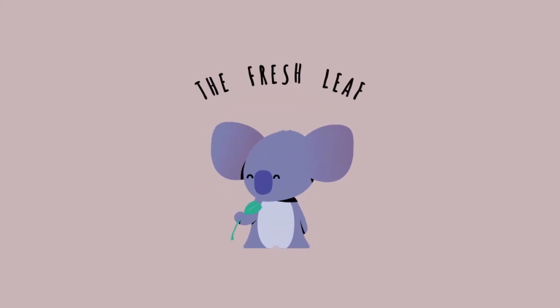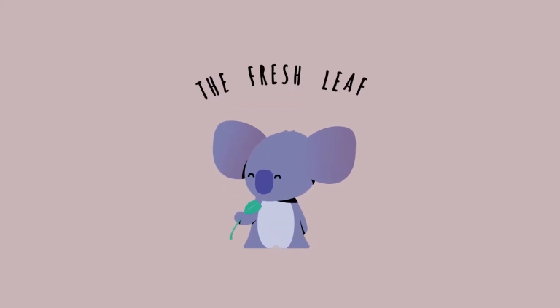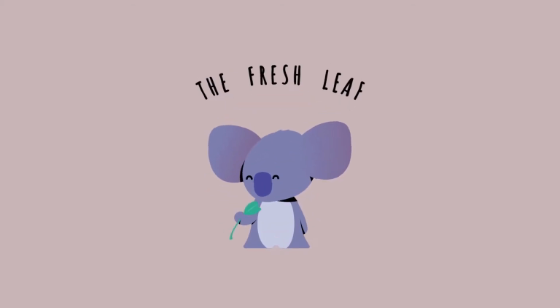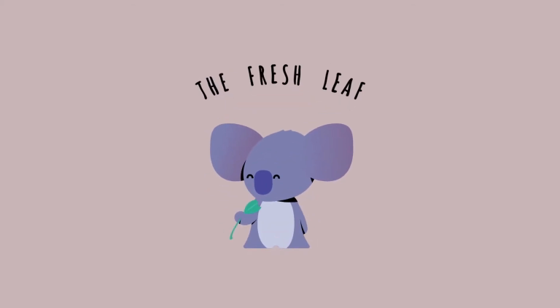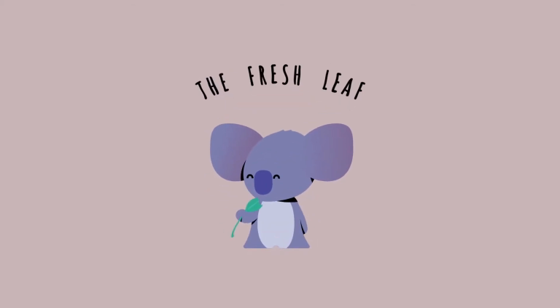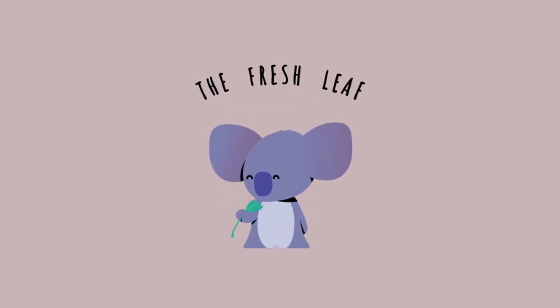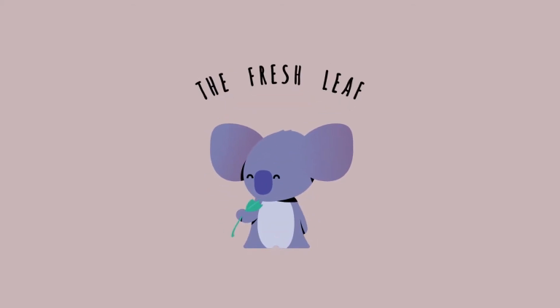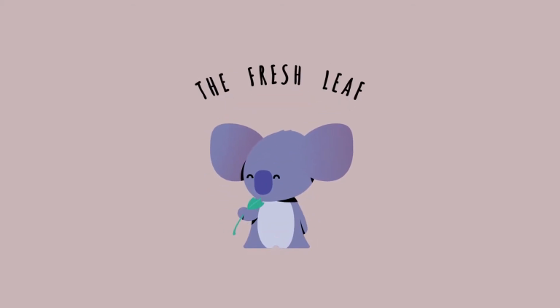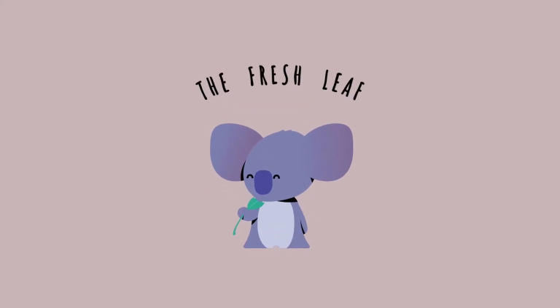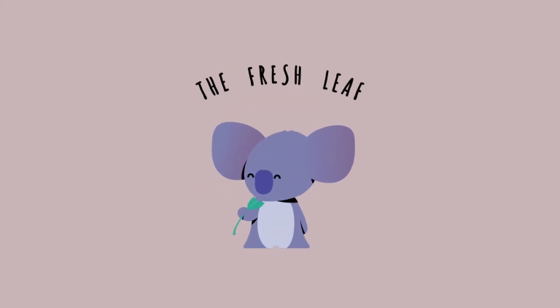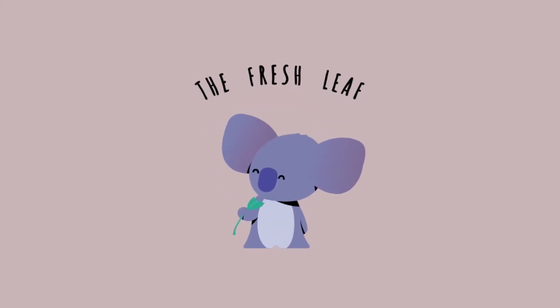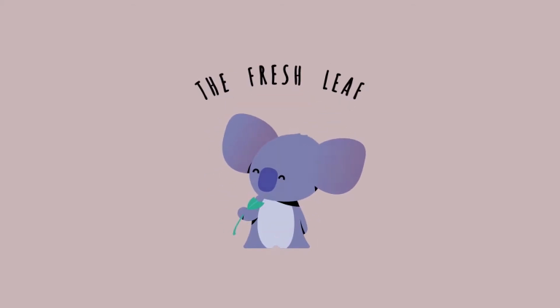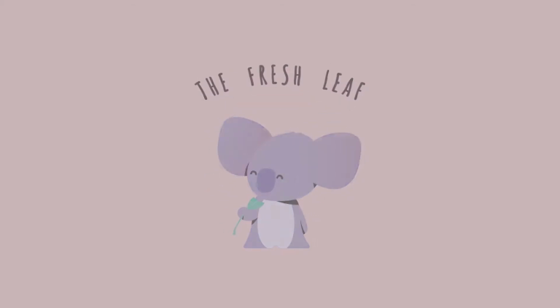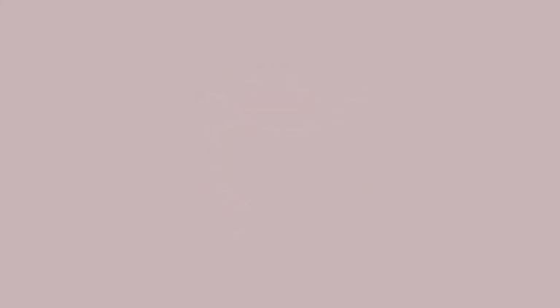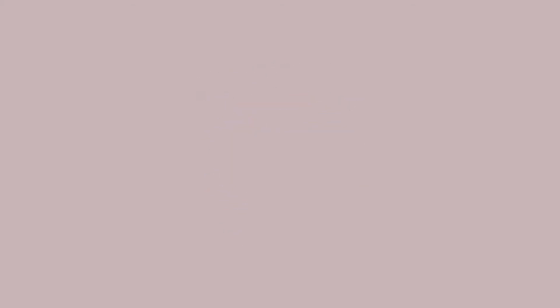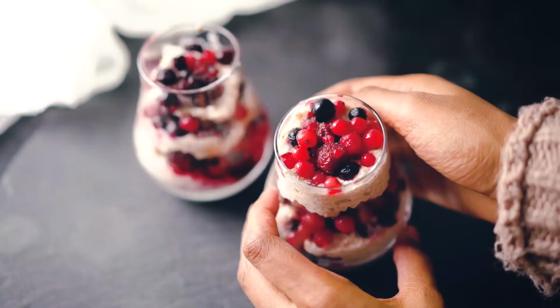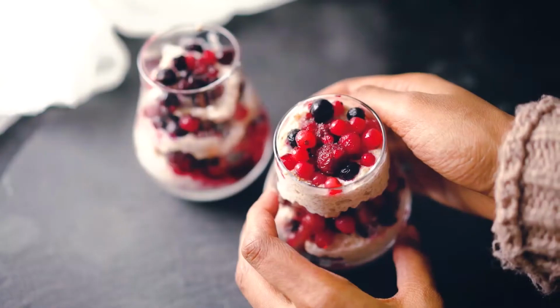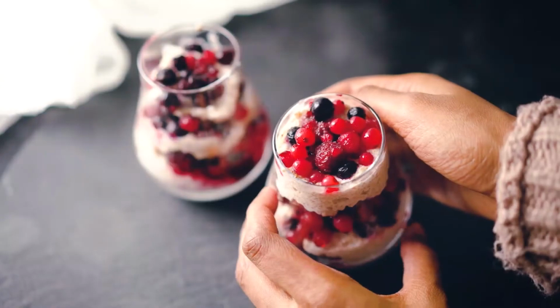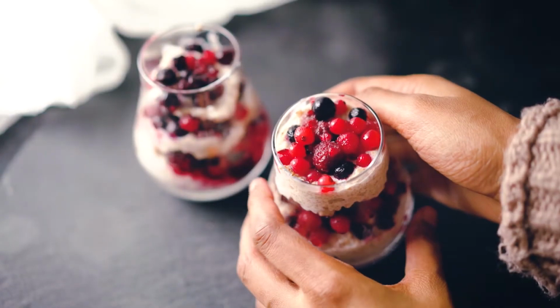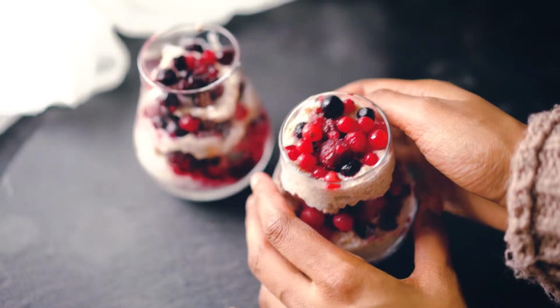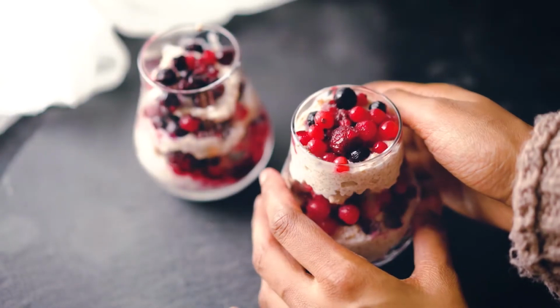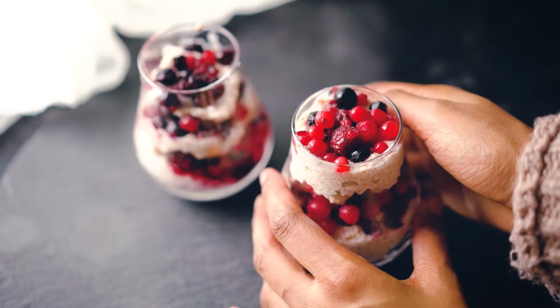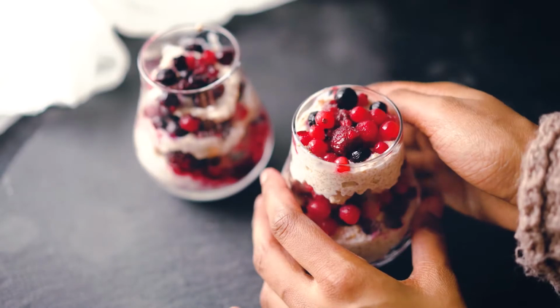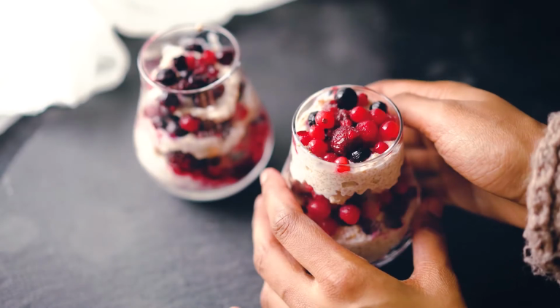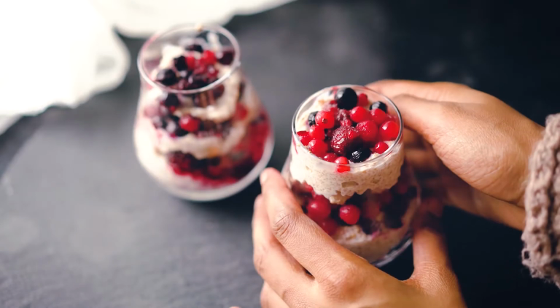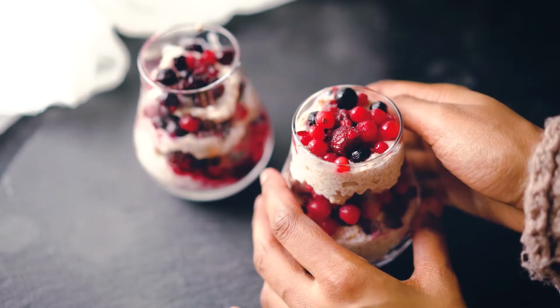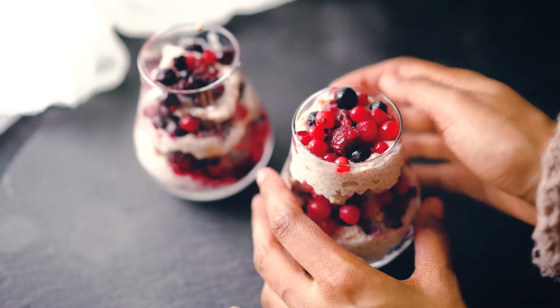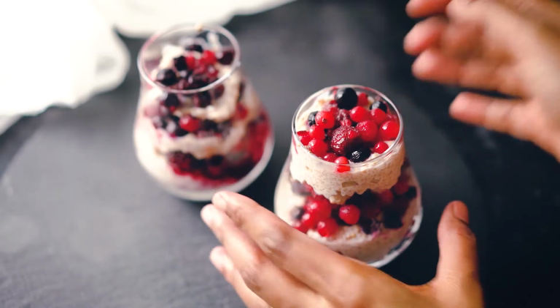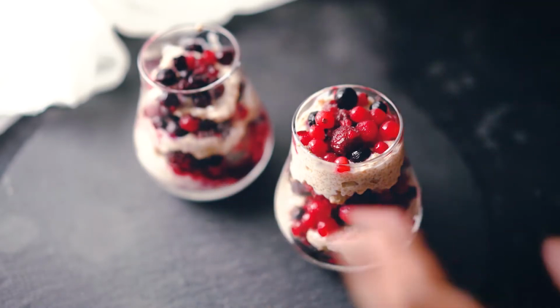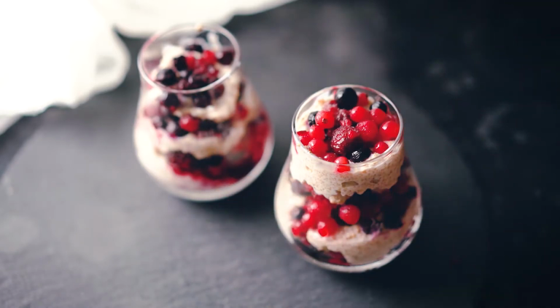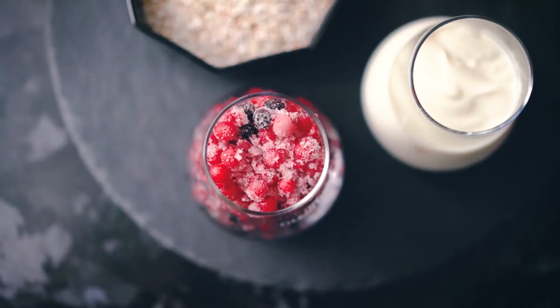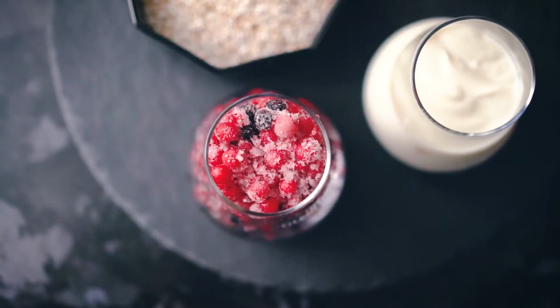Powered by leaves. First, we're going to make amaranth and berry parfait.